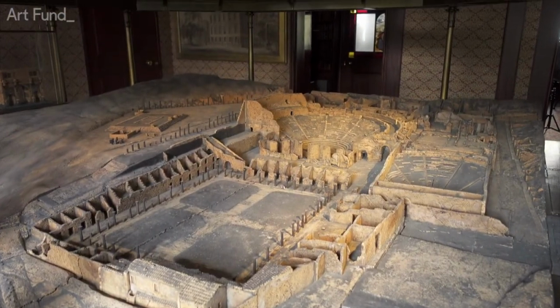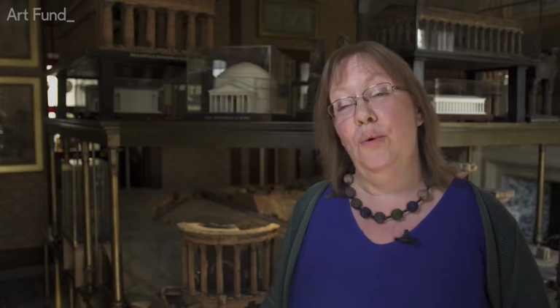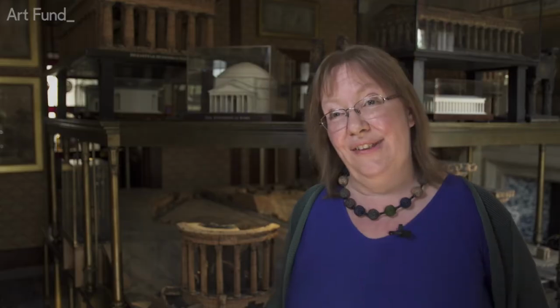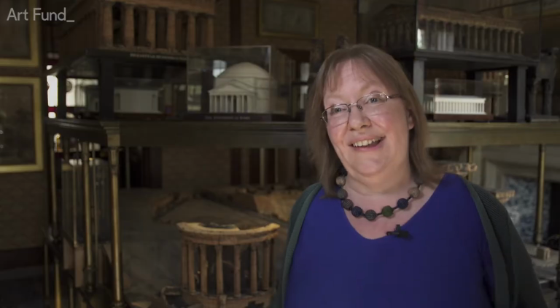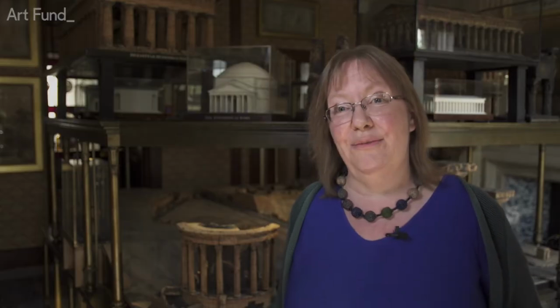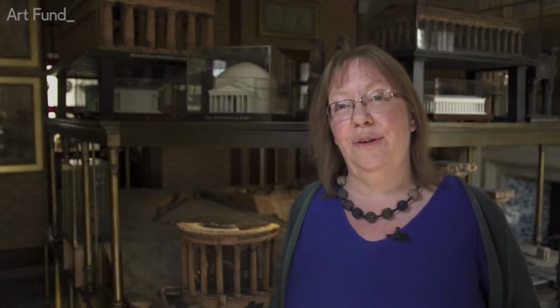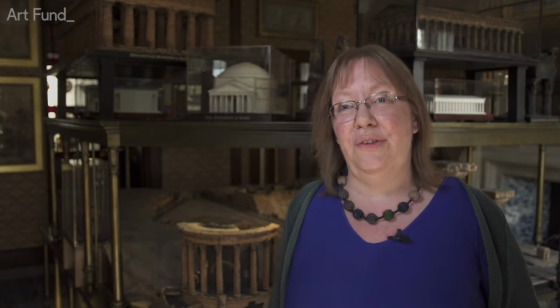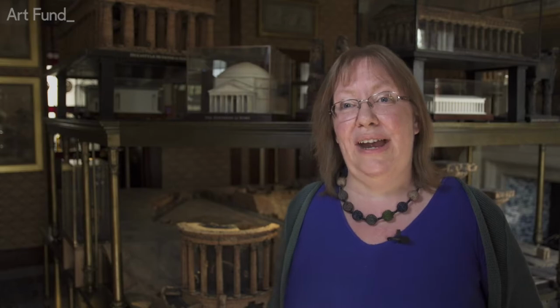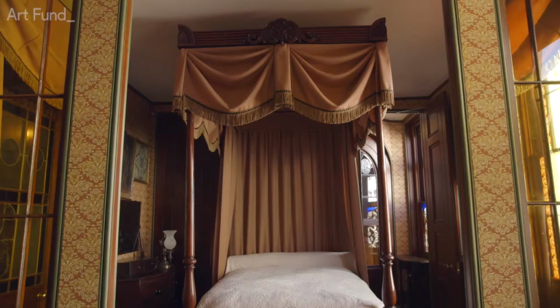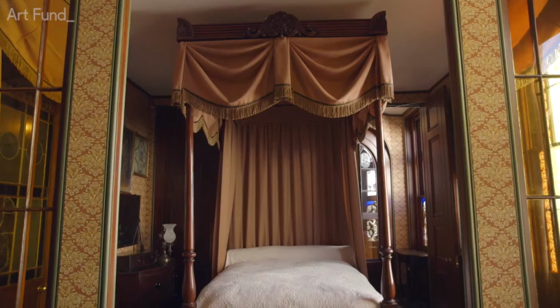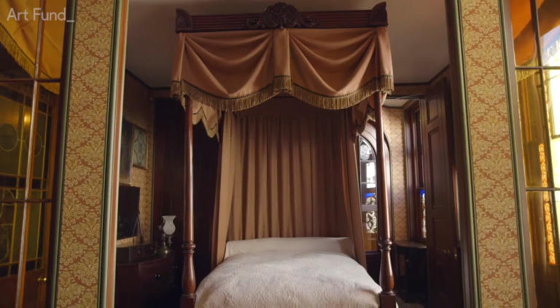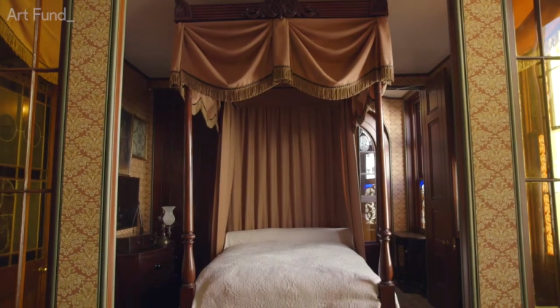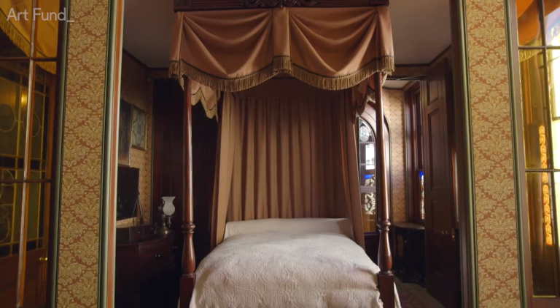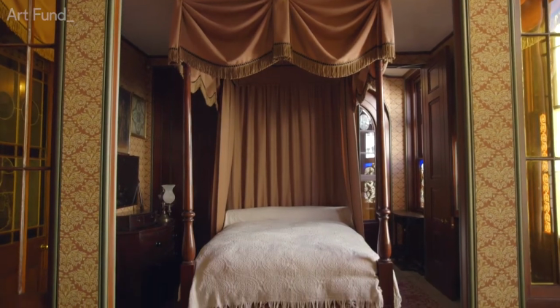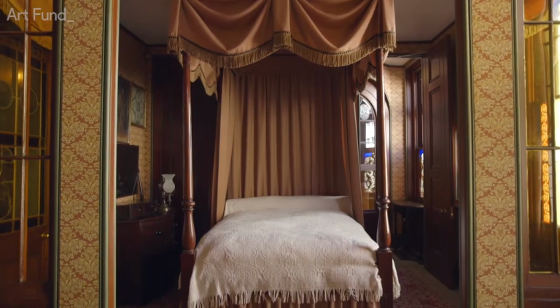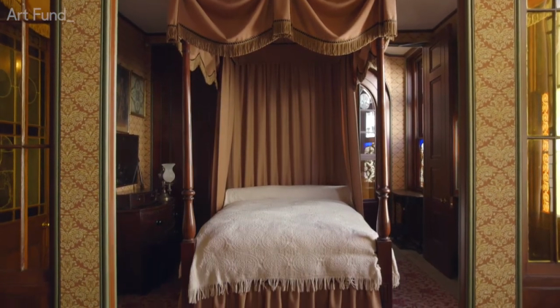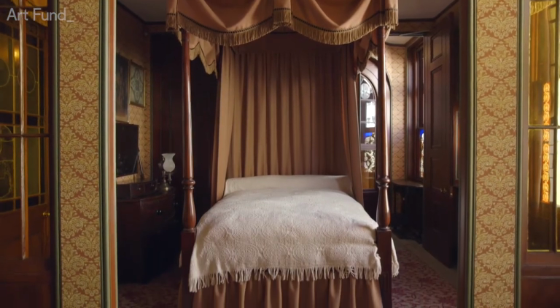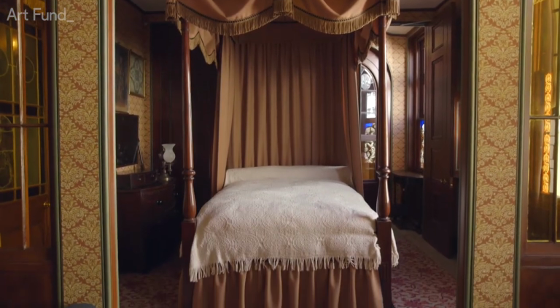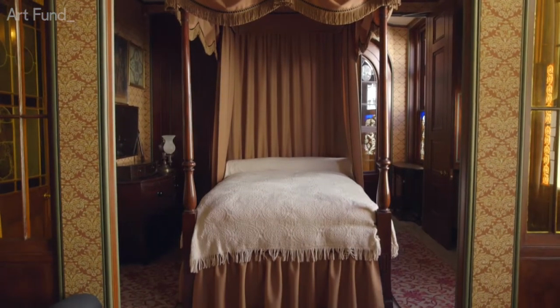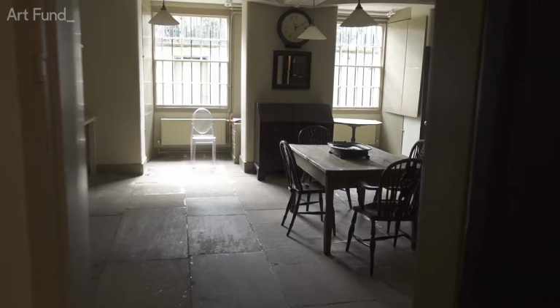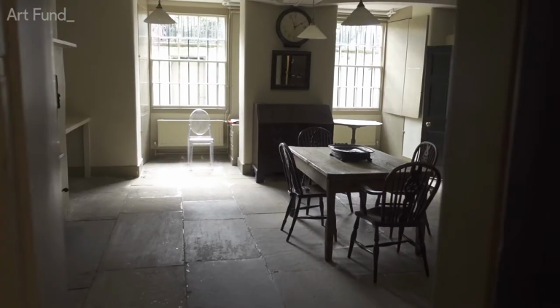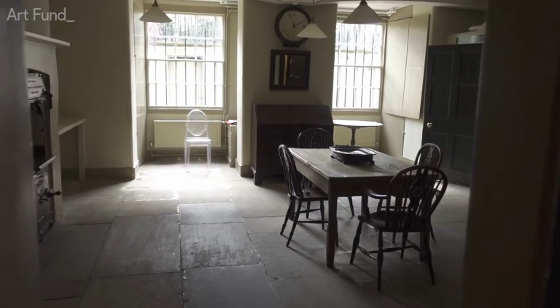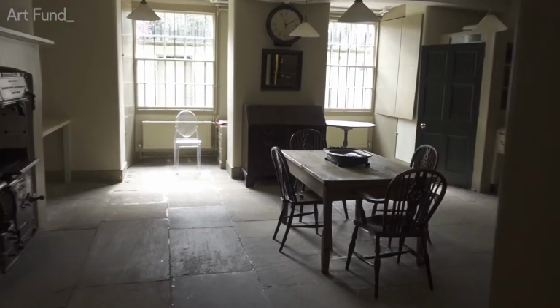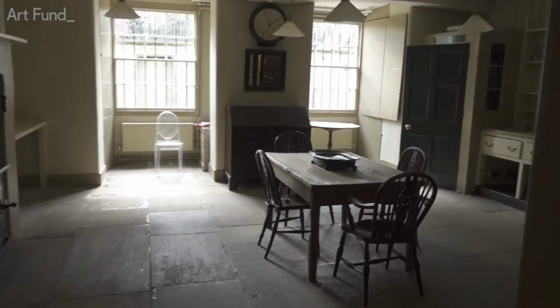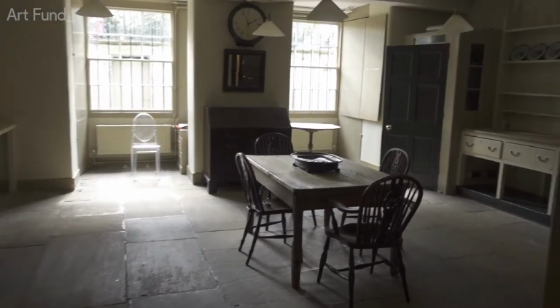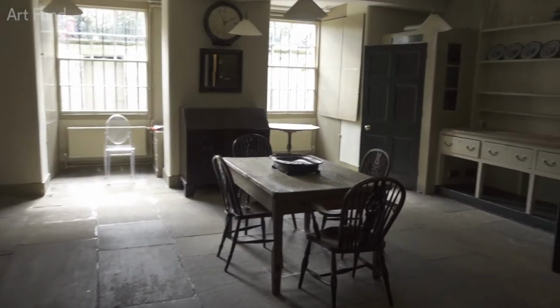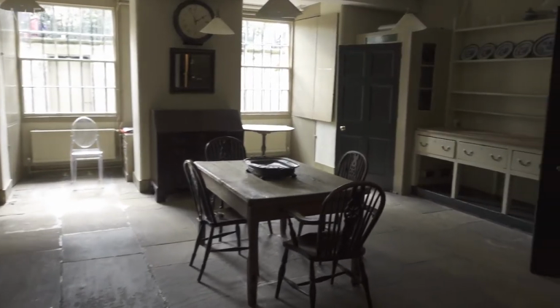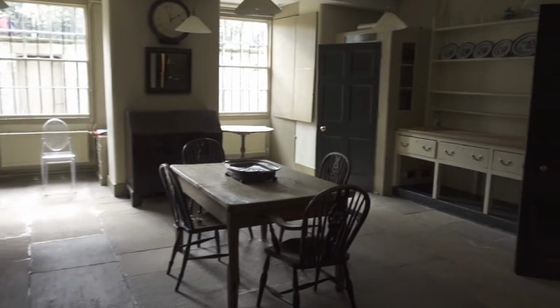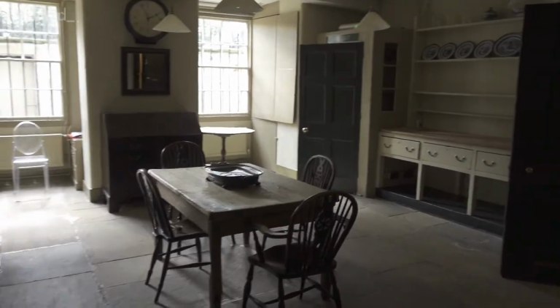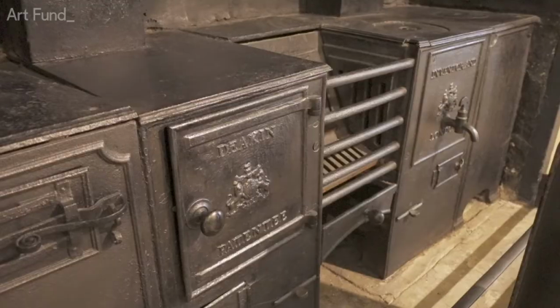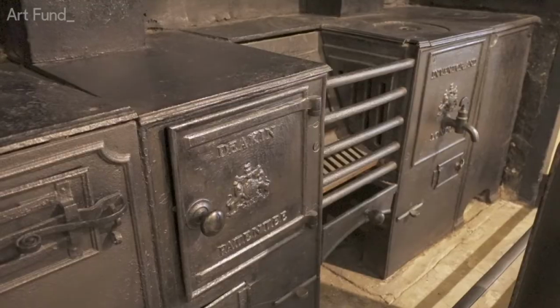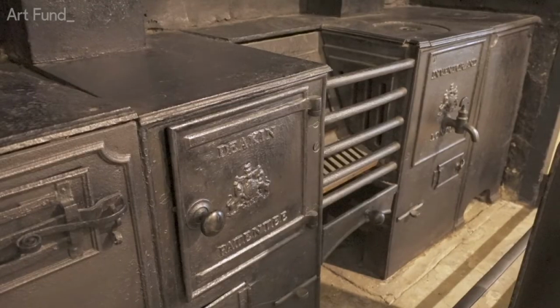The whole of this second floor is now open to the public. We also opened the kitchens in the basement, which the public had never seen.